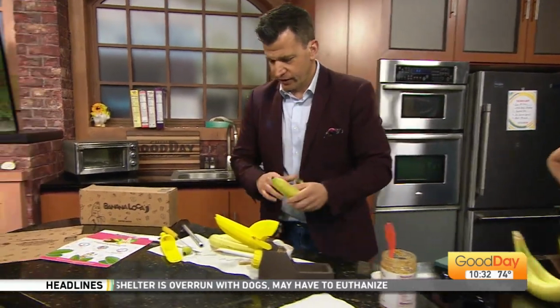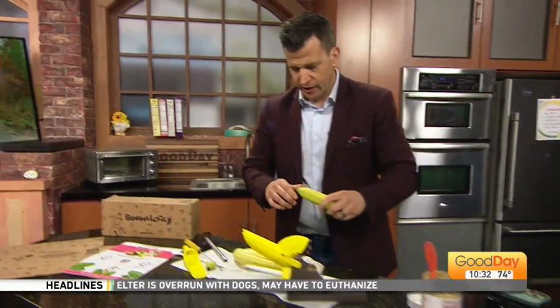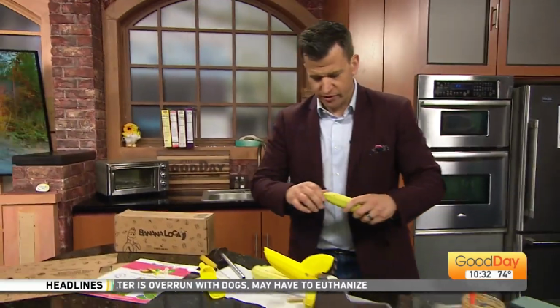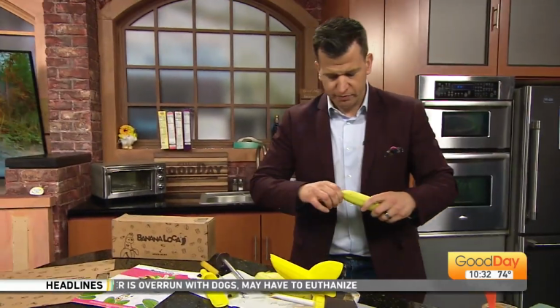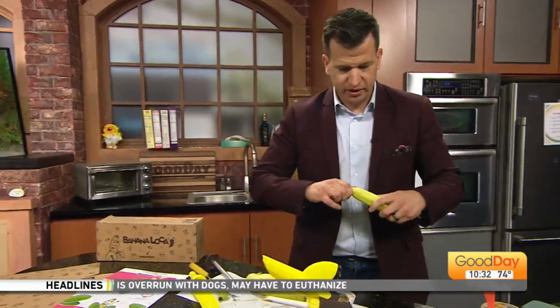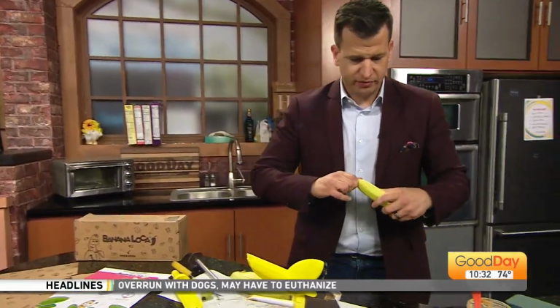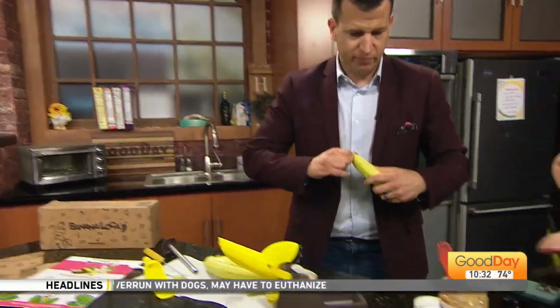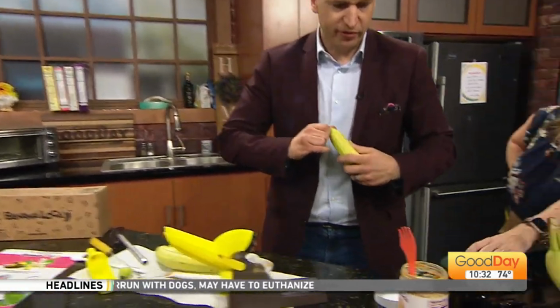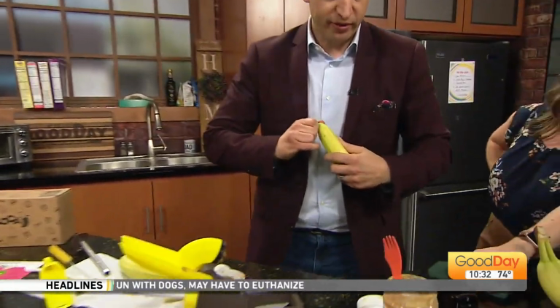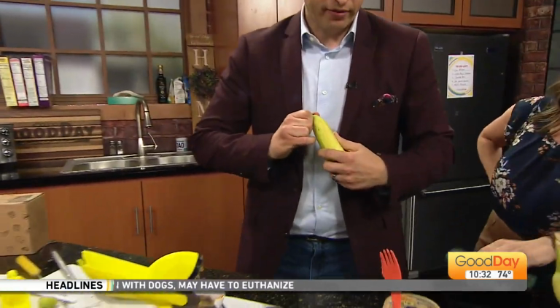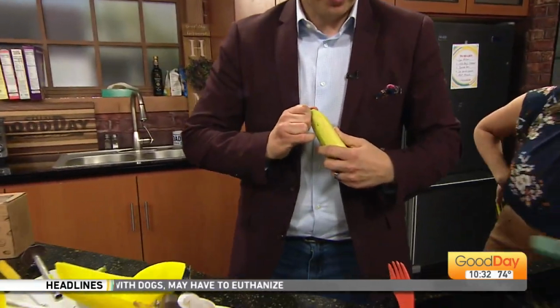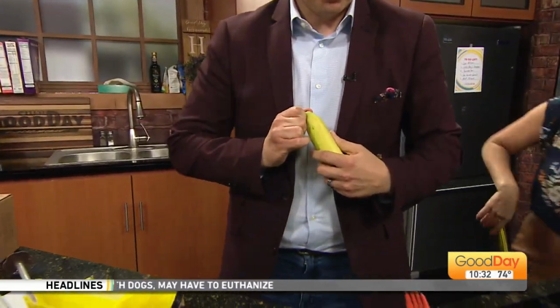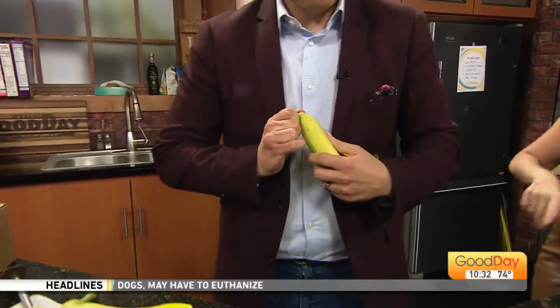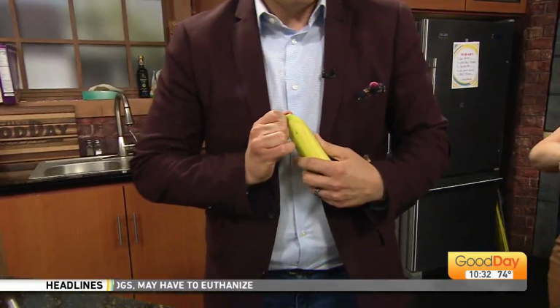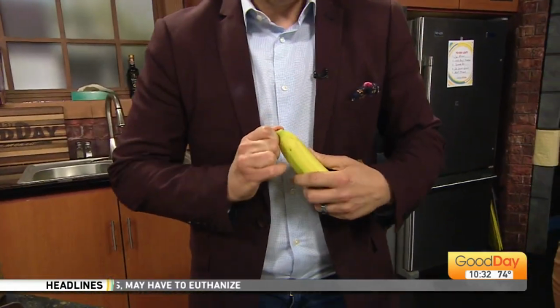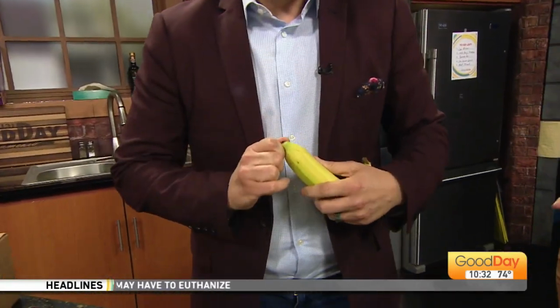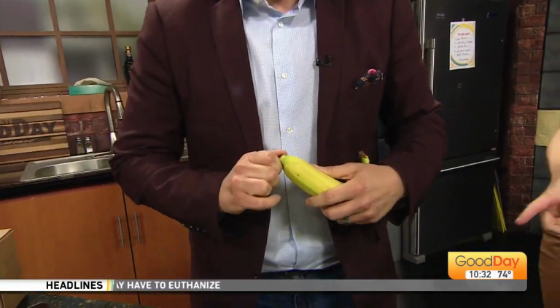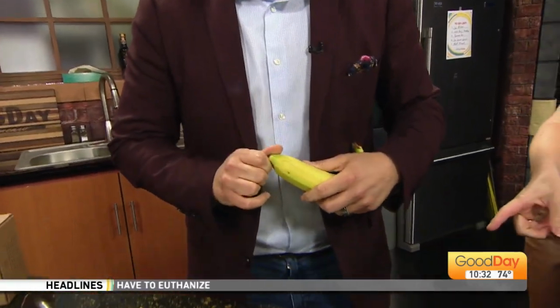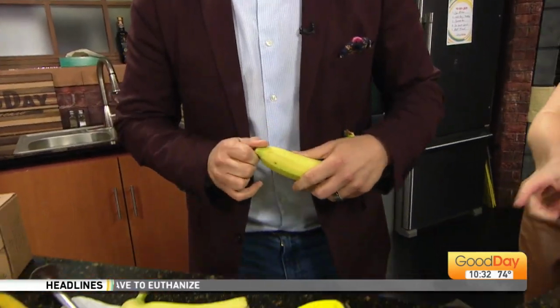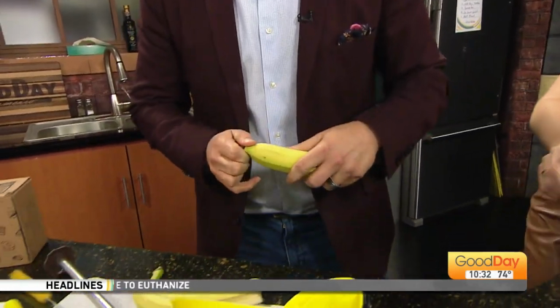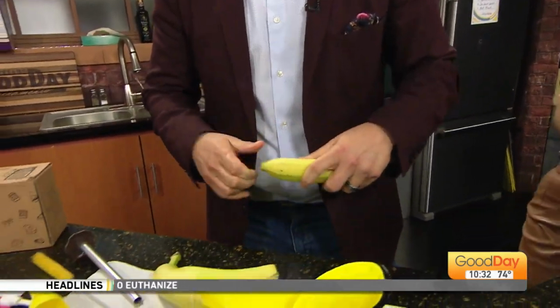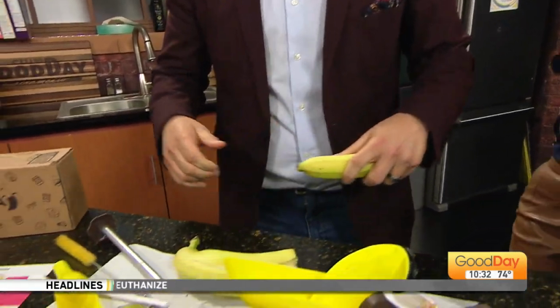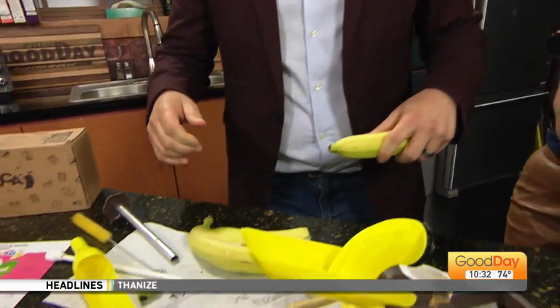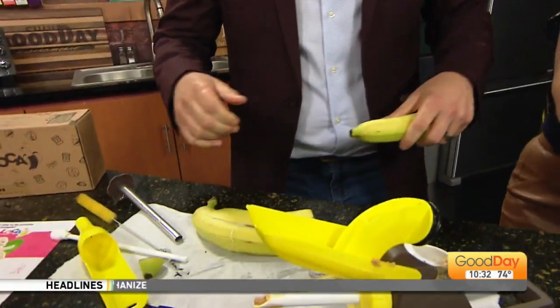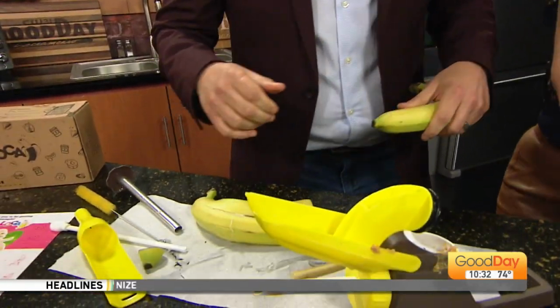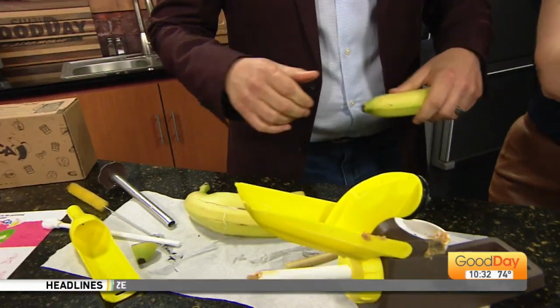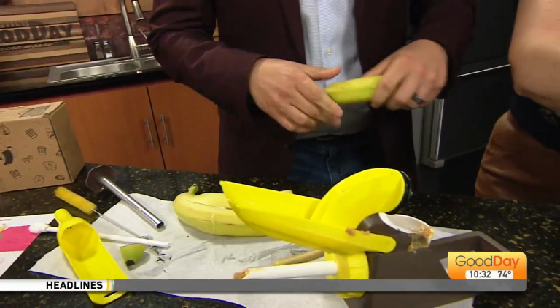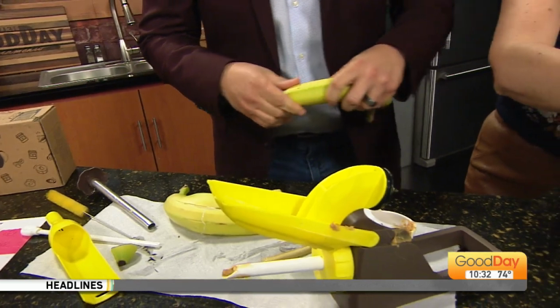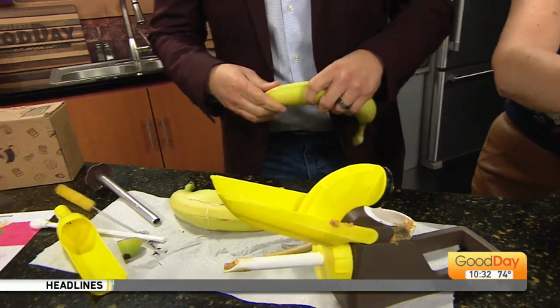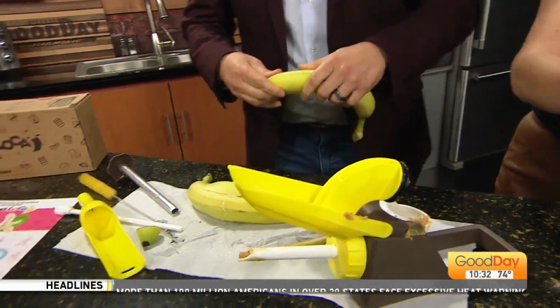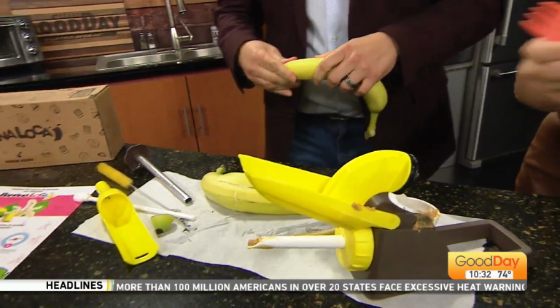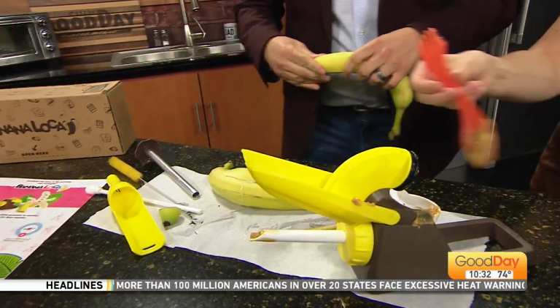So you peel it from this end. No, no, no, no. You cut it. You cut it. That's right. That's right.